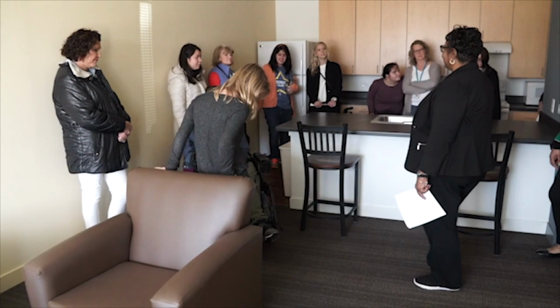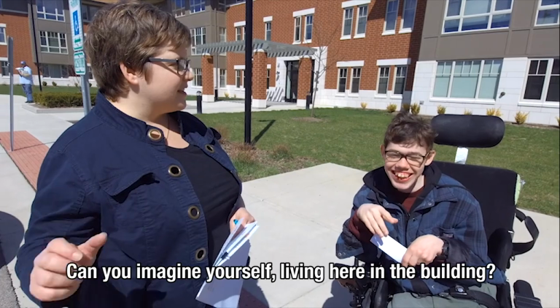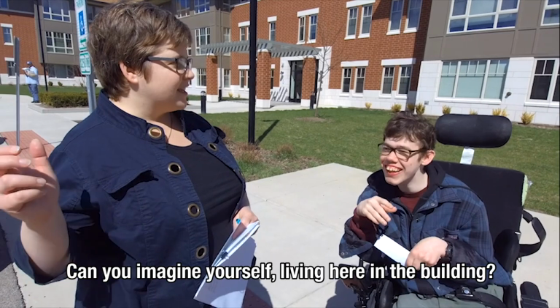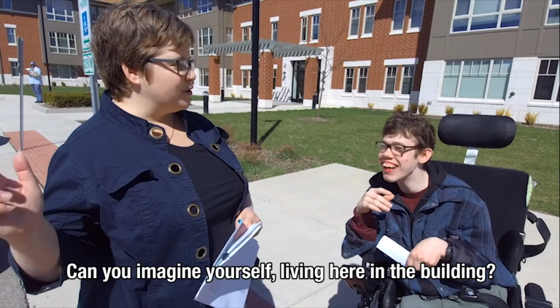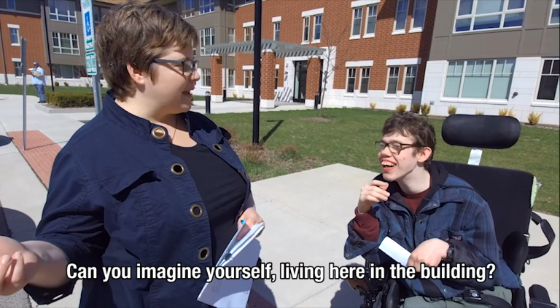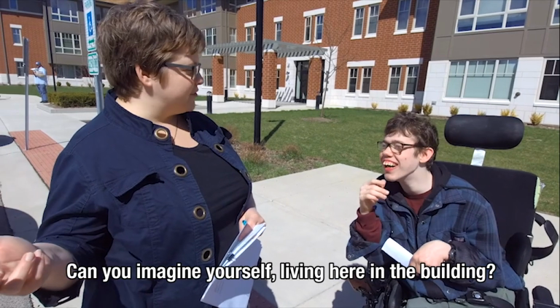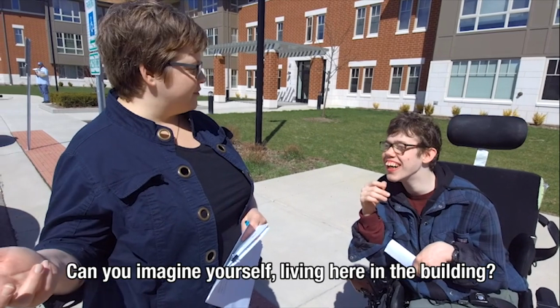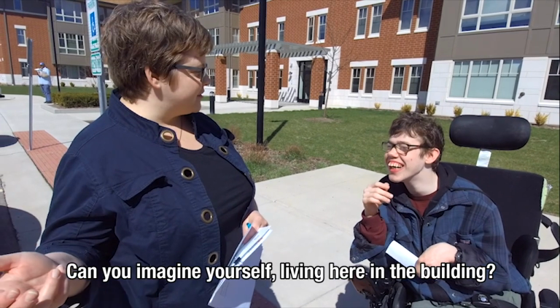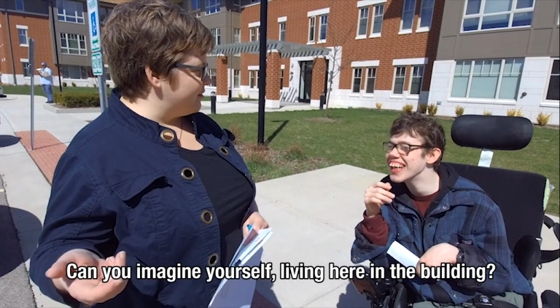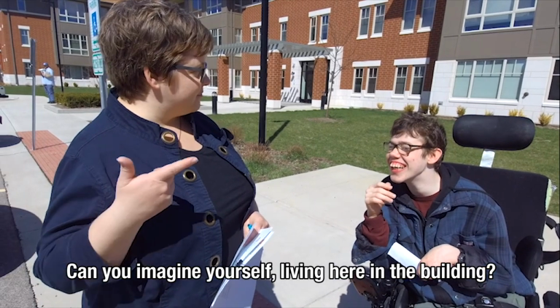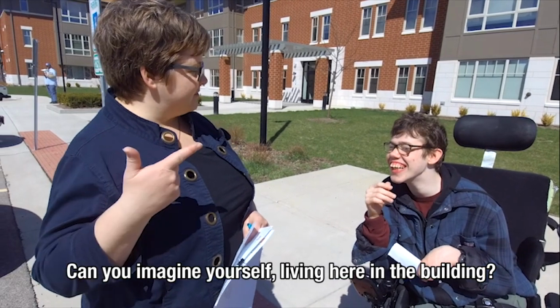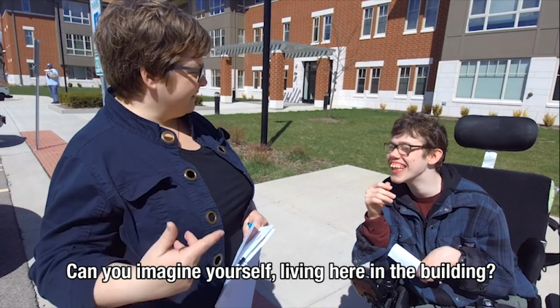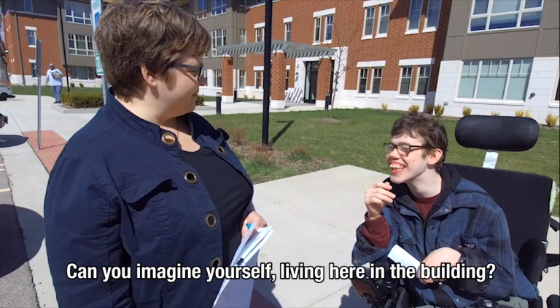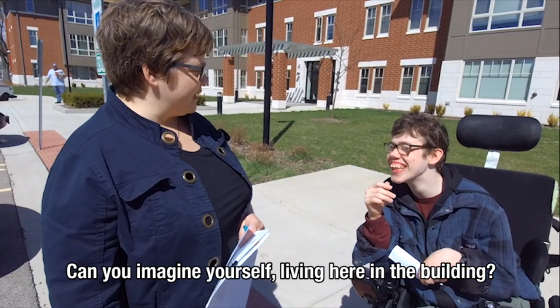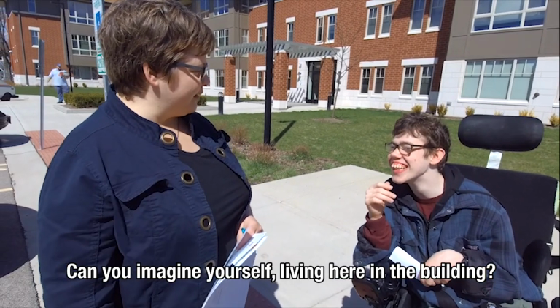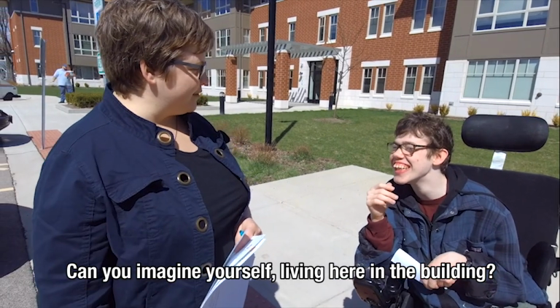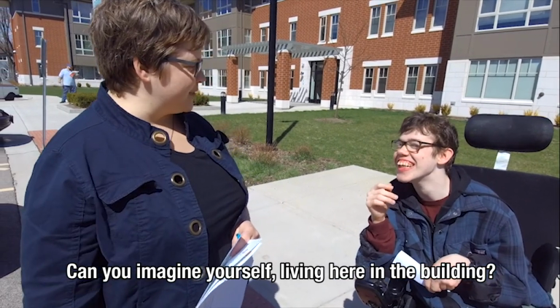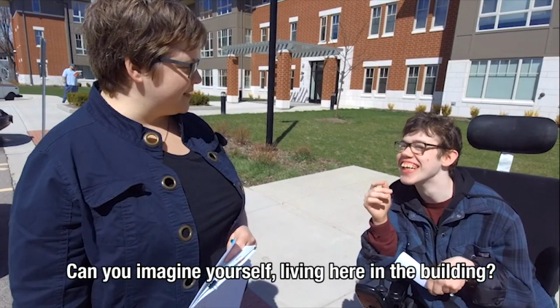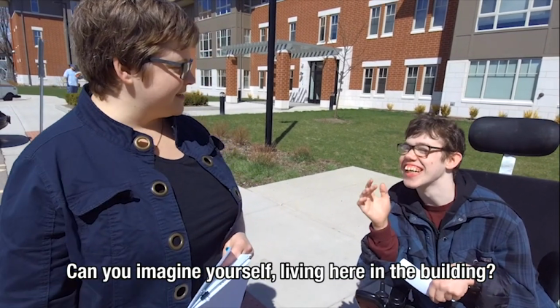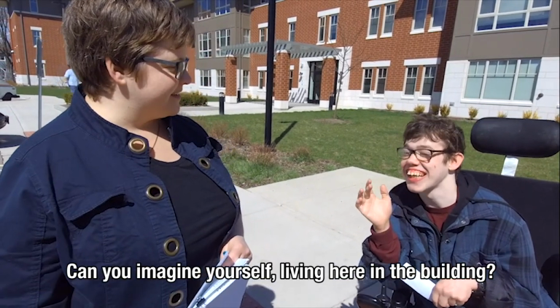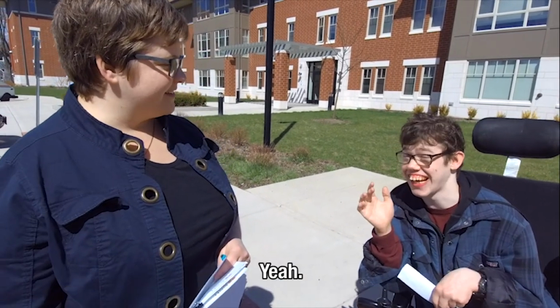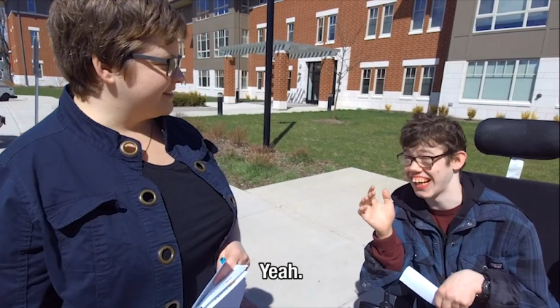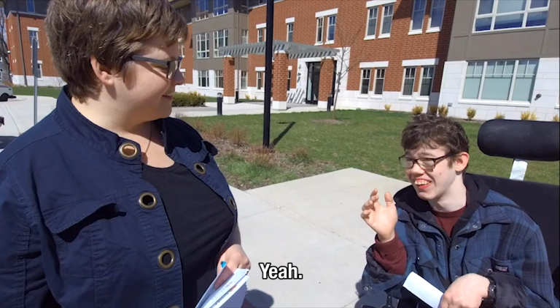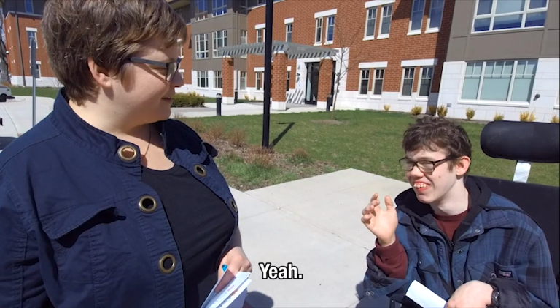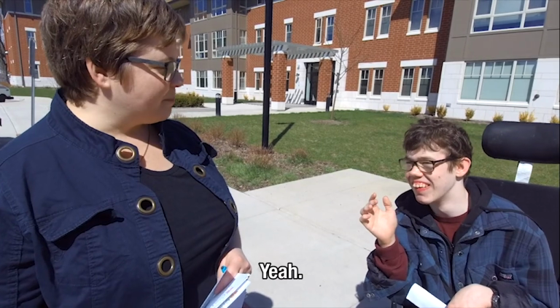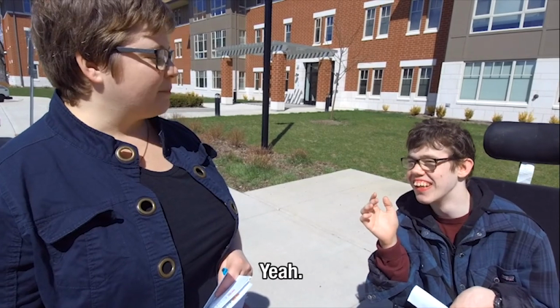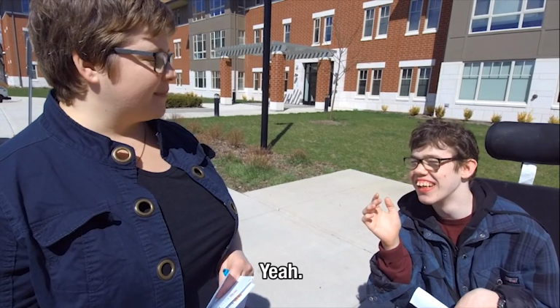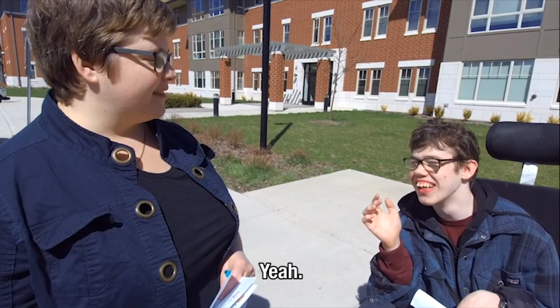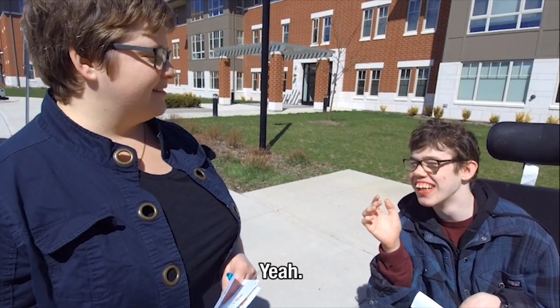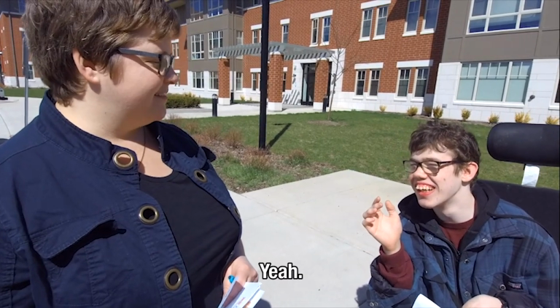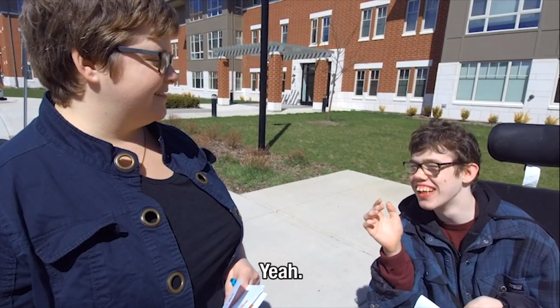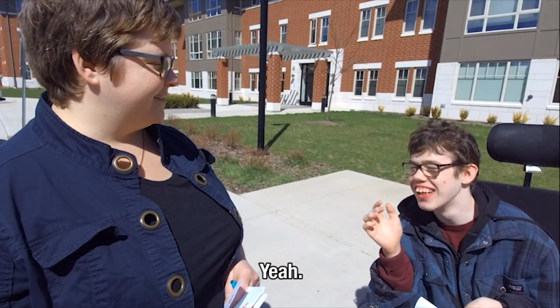Can you imagine yourself living in this building?